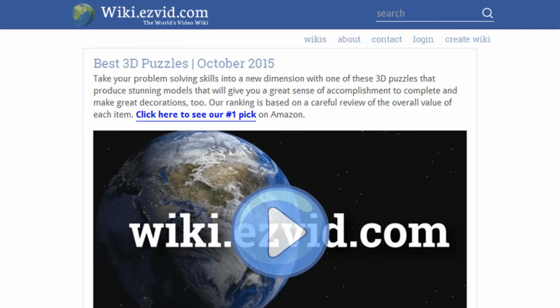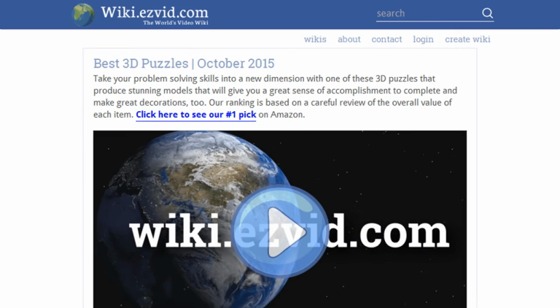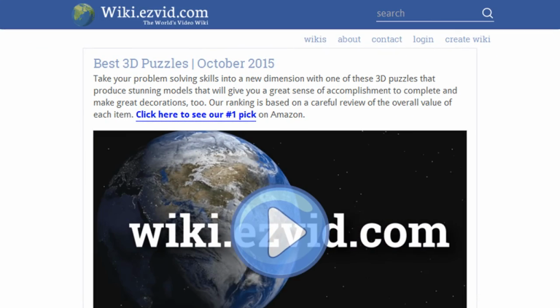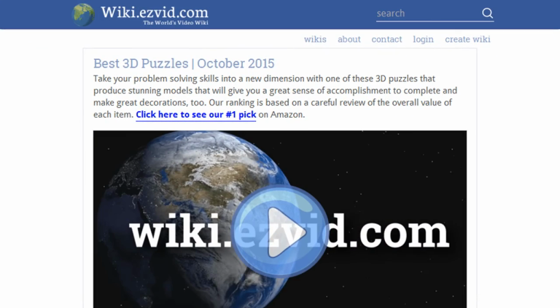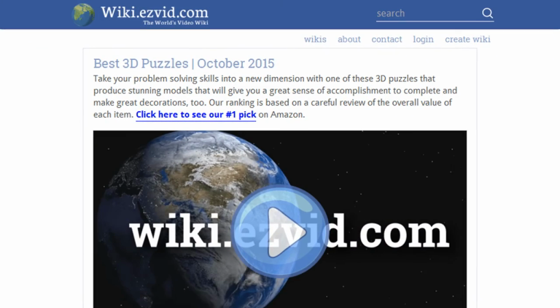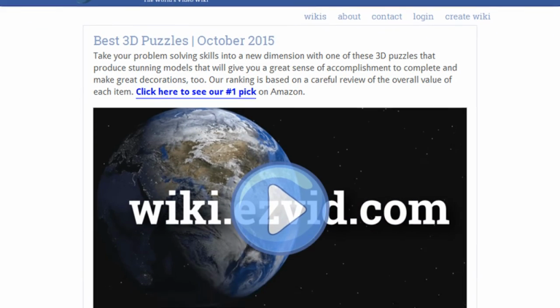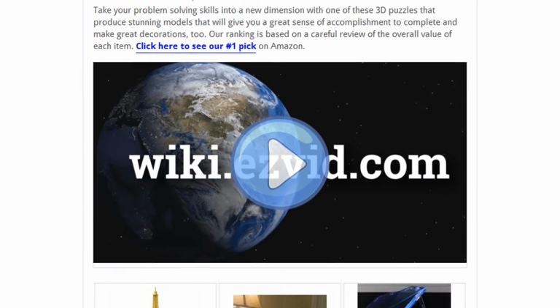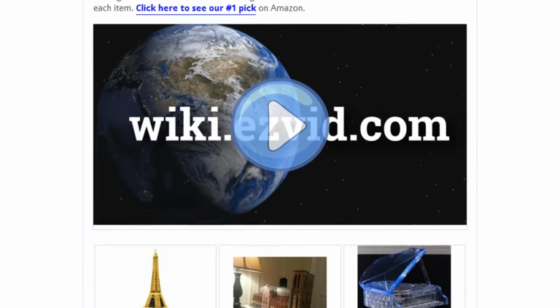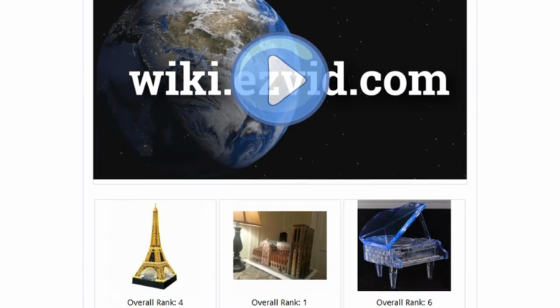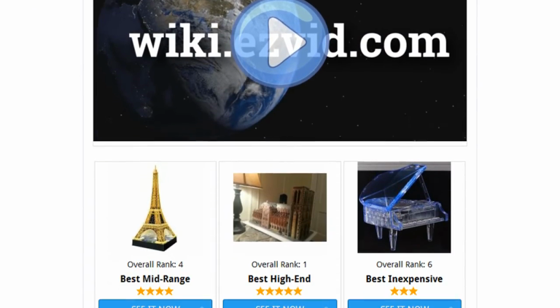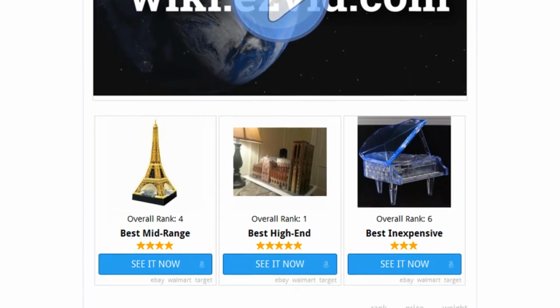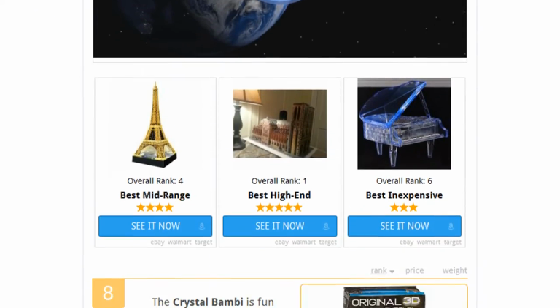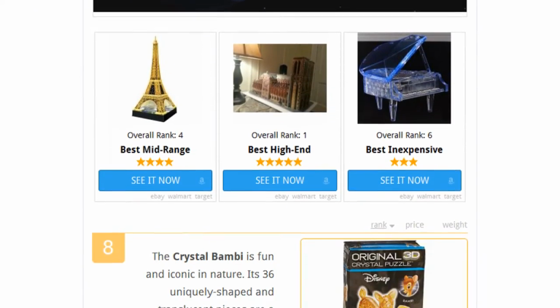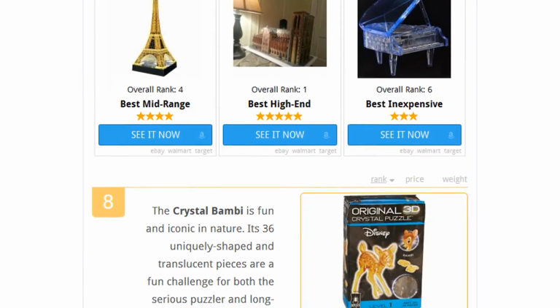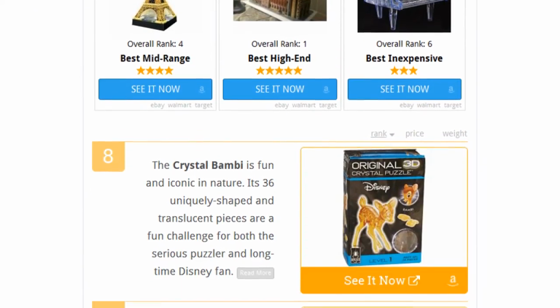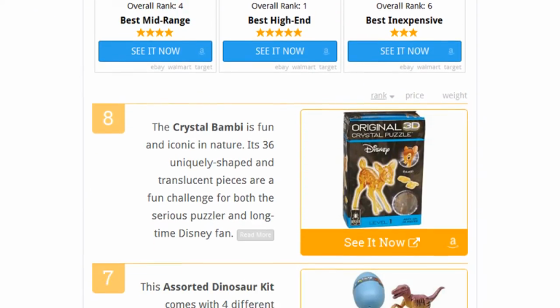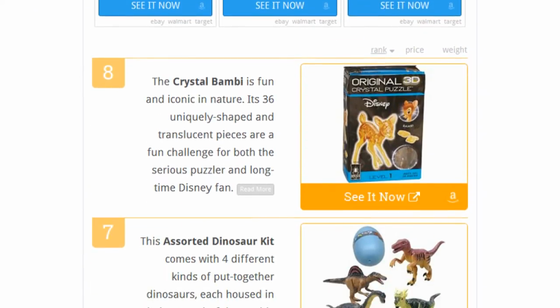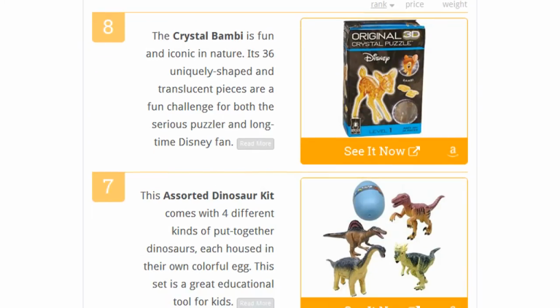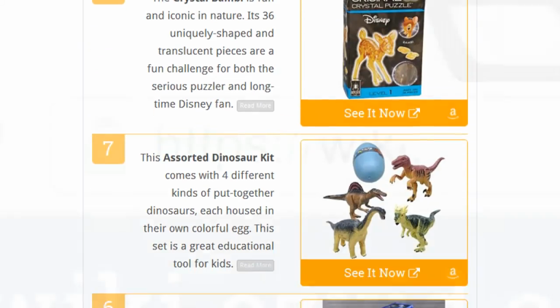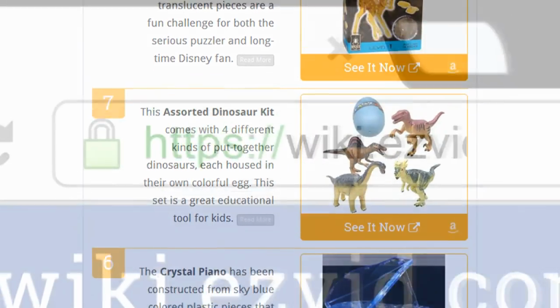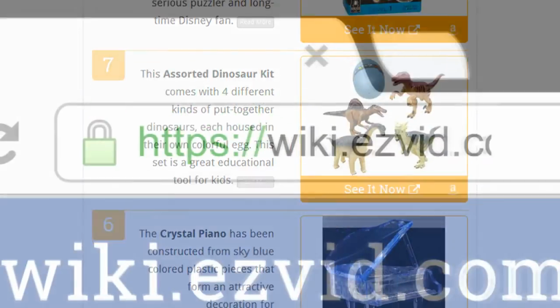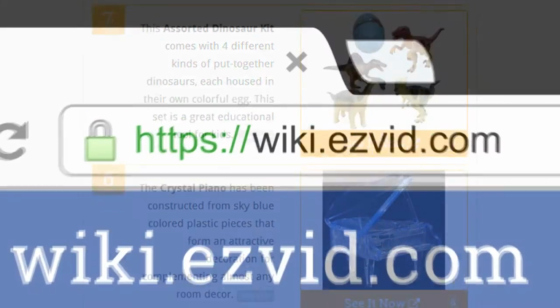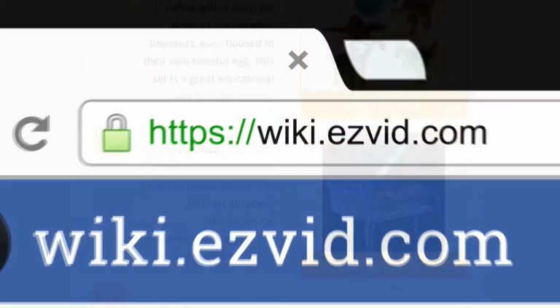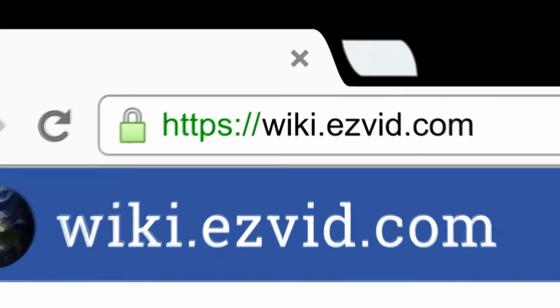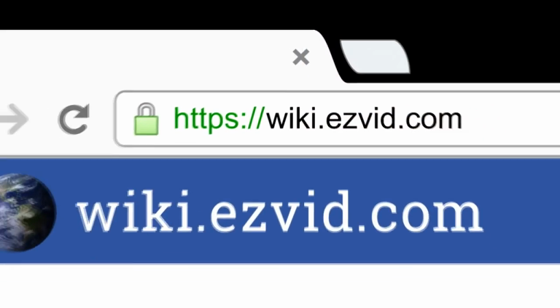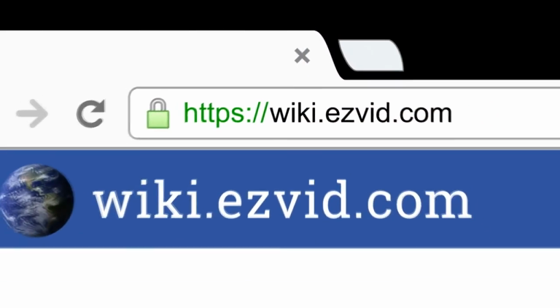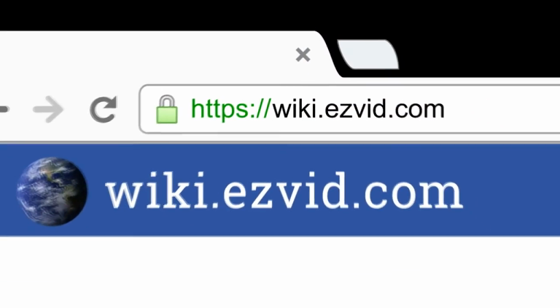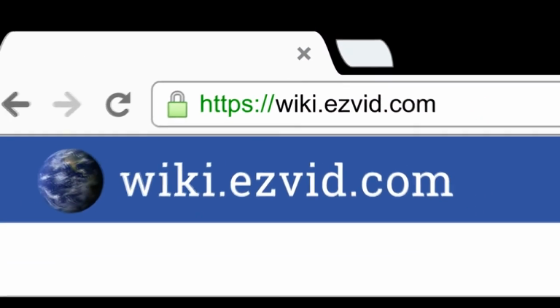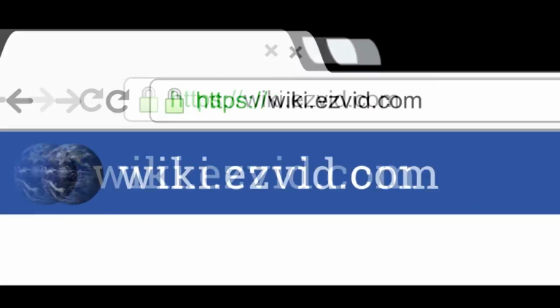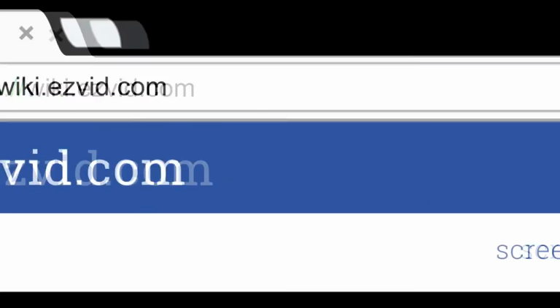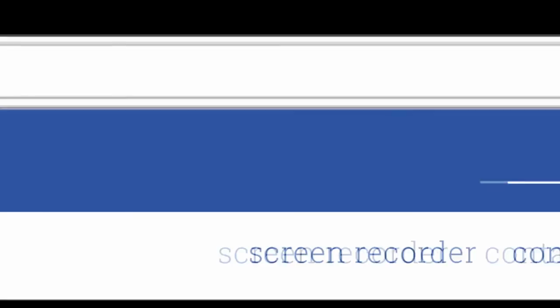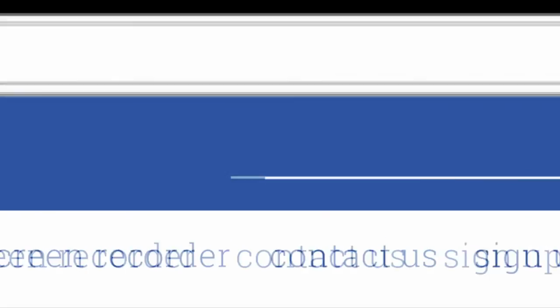To see all this stuff, go to wiki.easyvid.com and search for 3D puzzles, or click beneath this video.